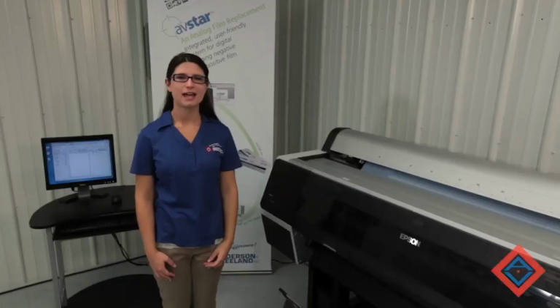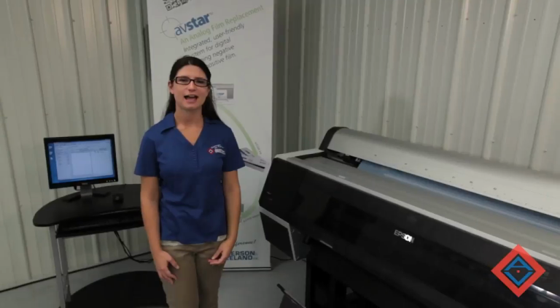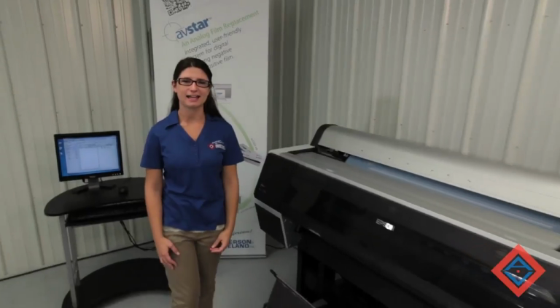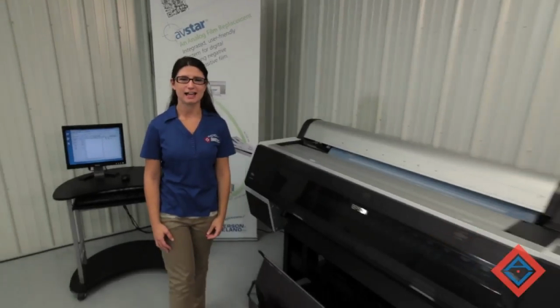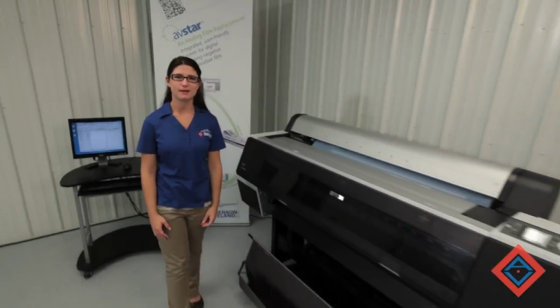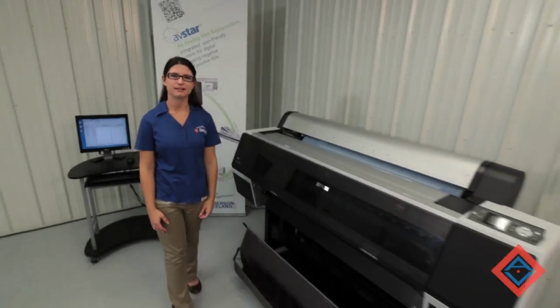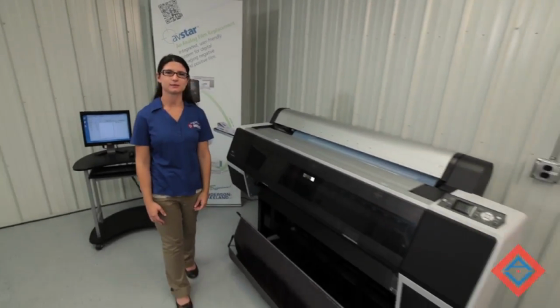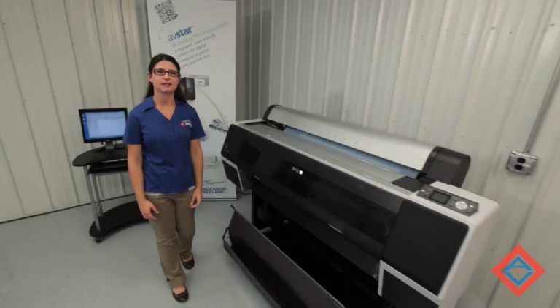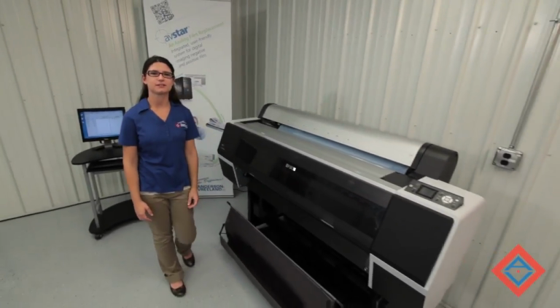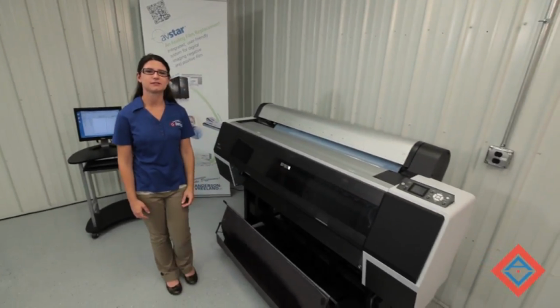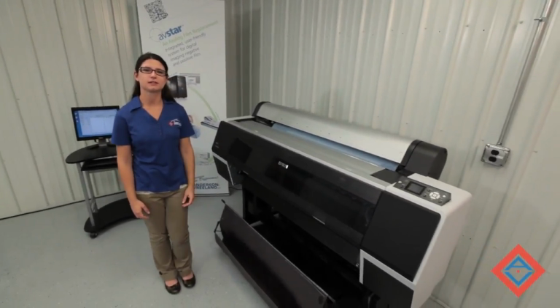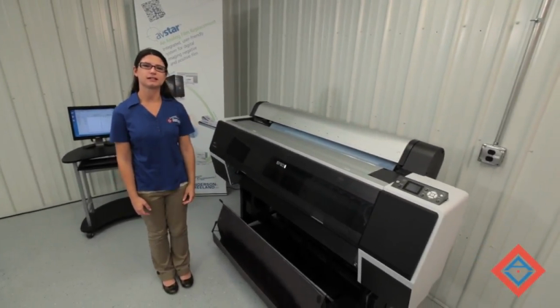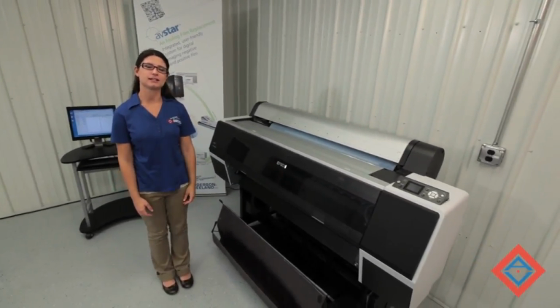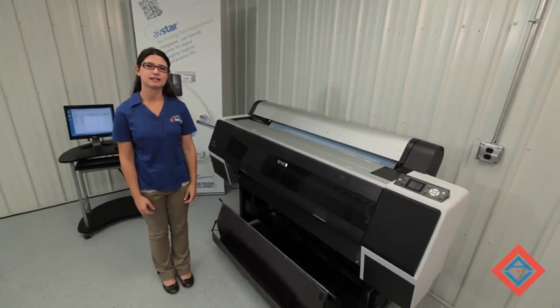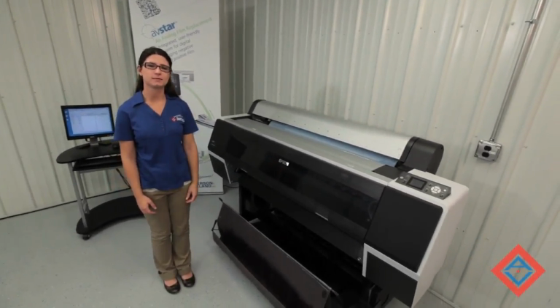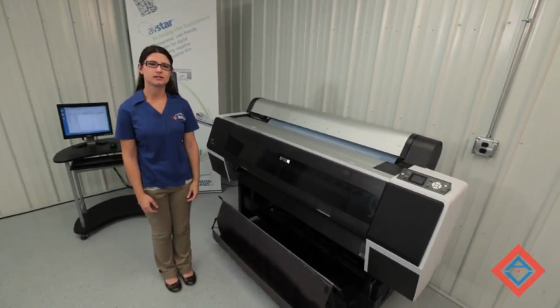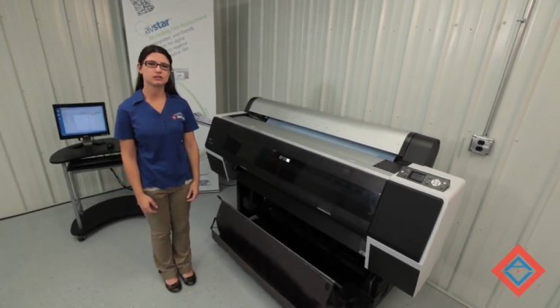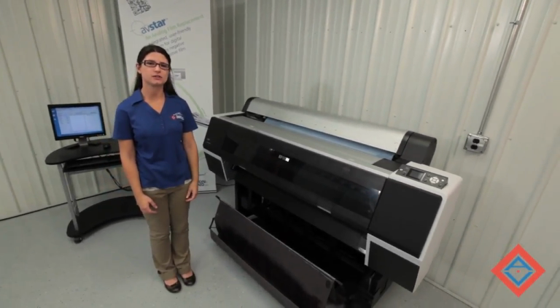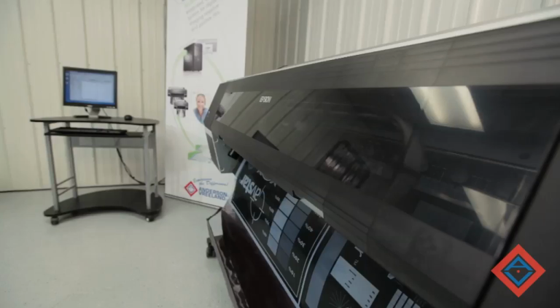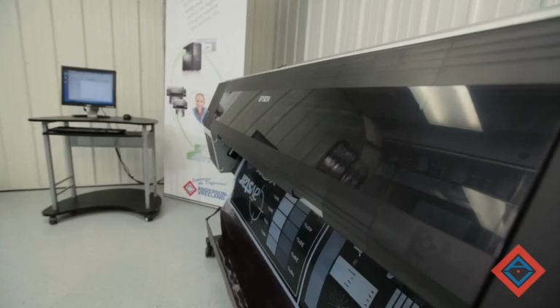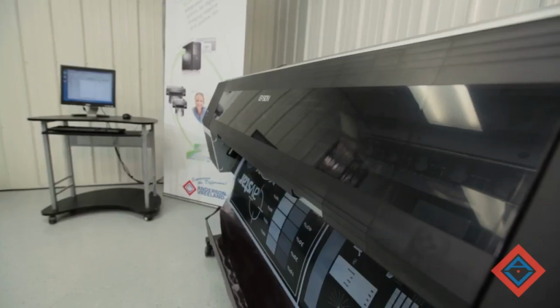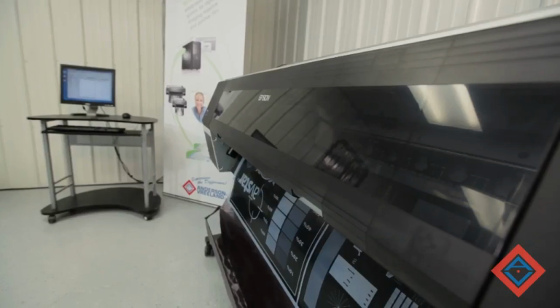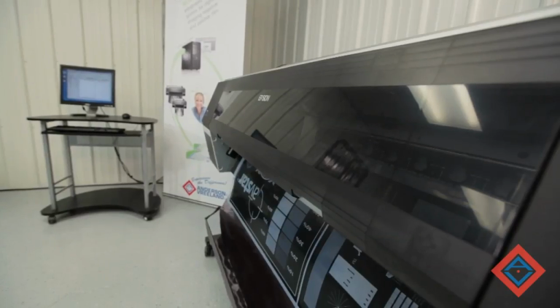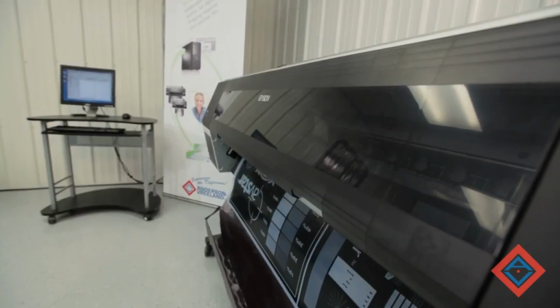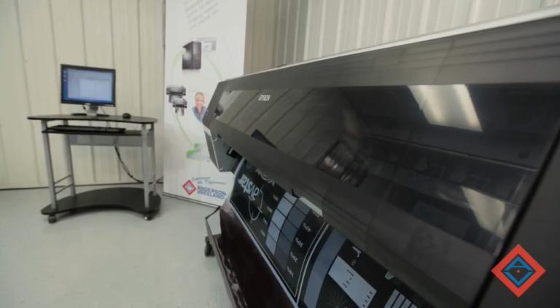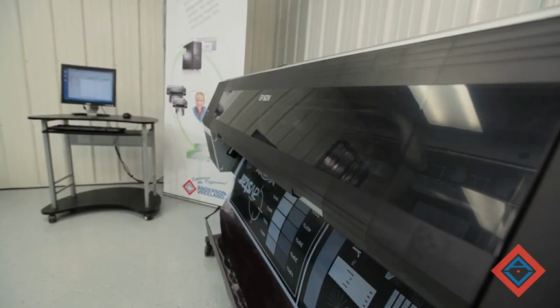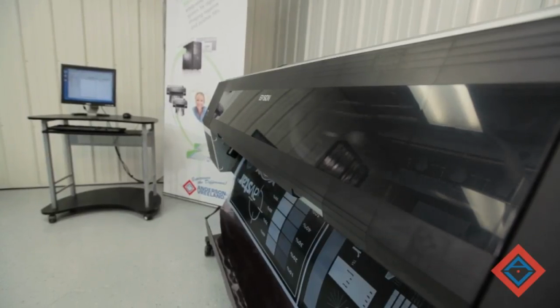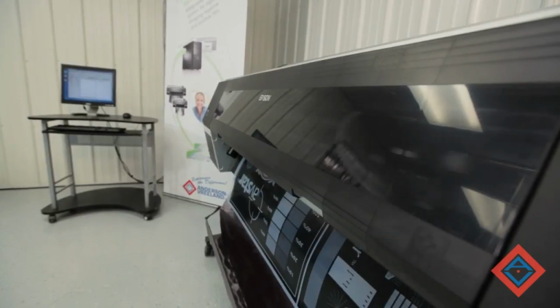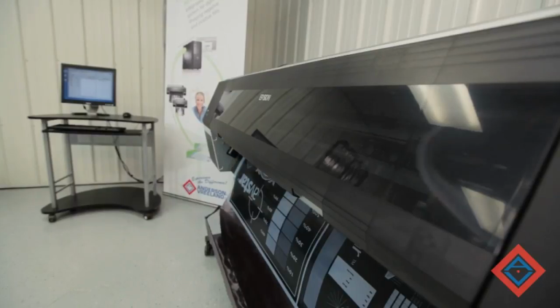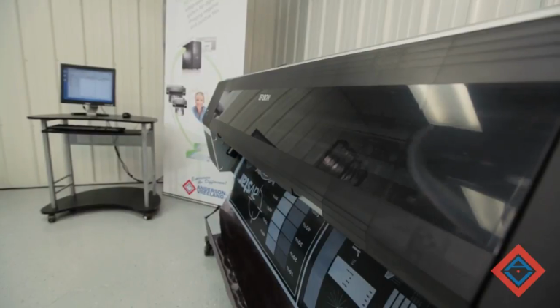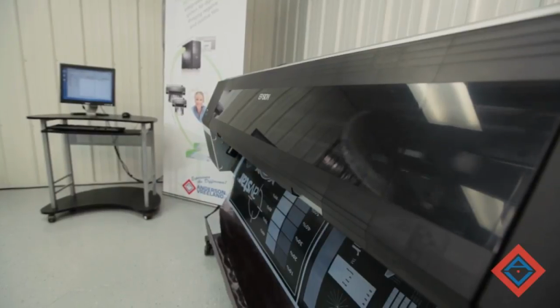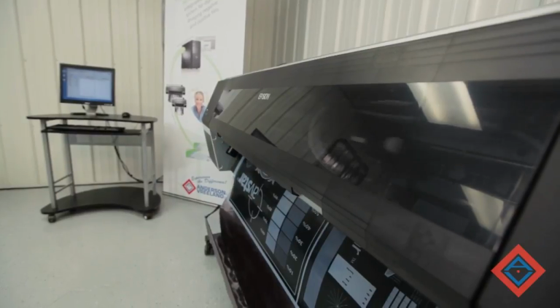Hi, I'm Alex with Andersen and Vreeland, and today I'm going to show you the AV Star System, an analog film replacement.